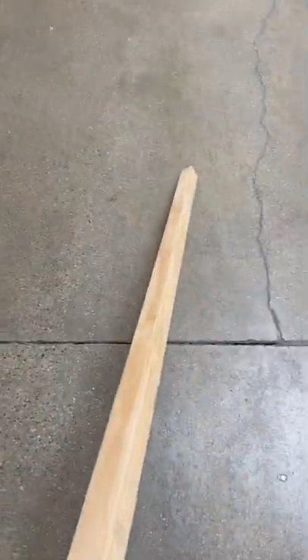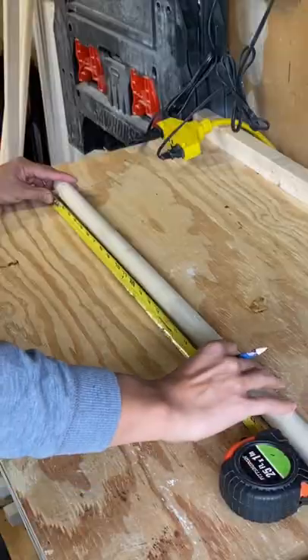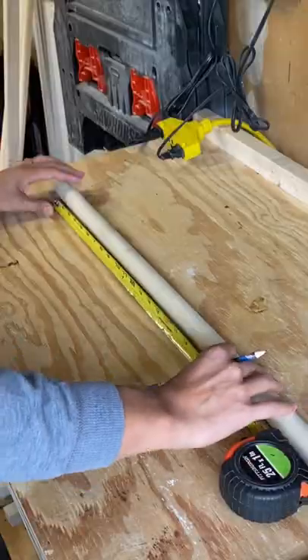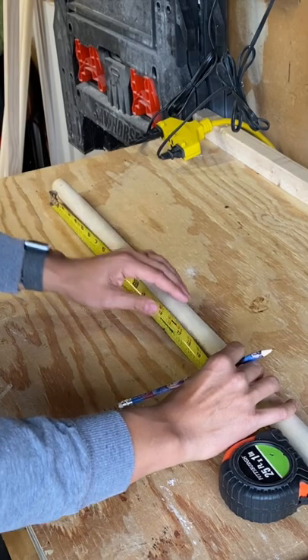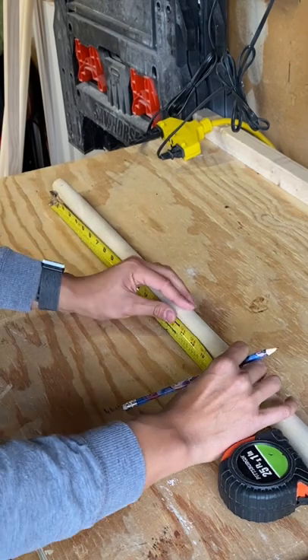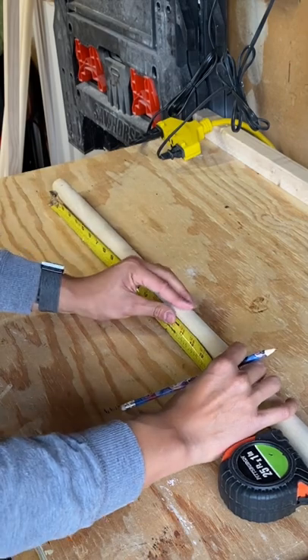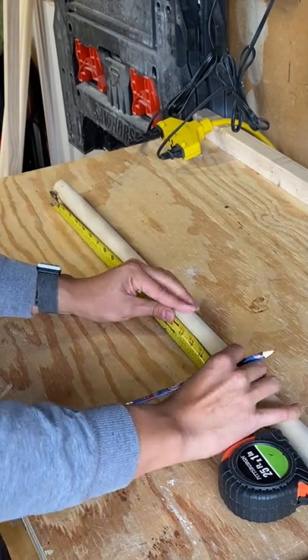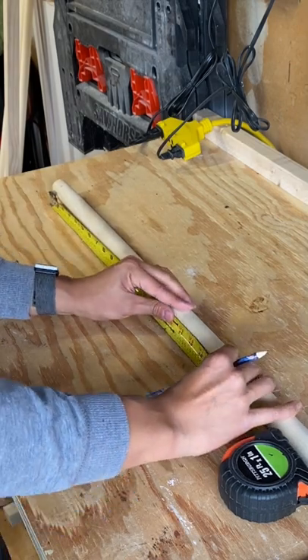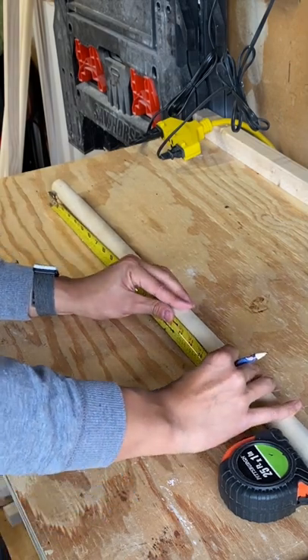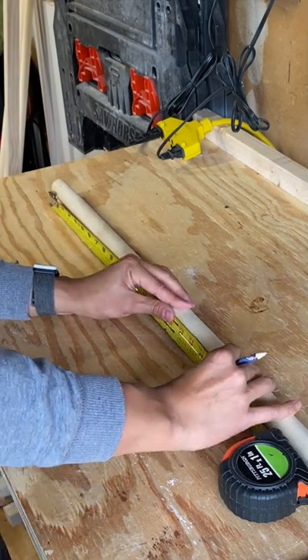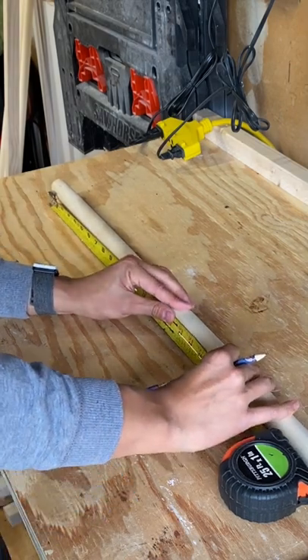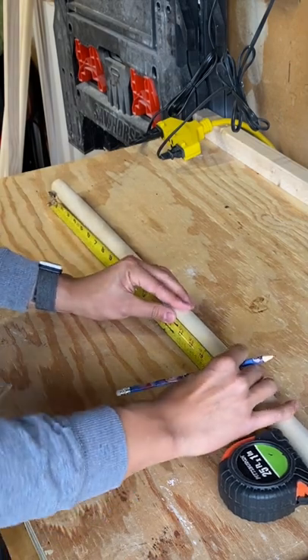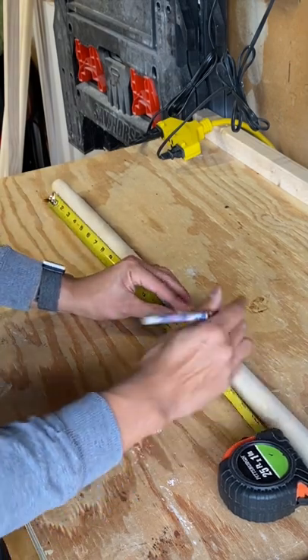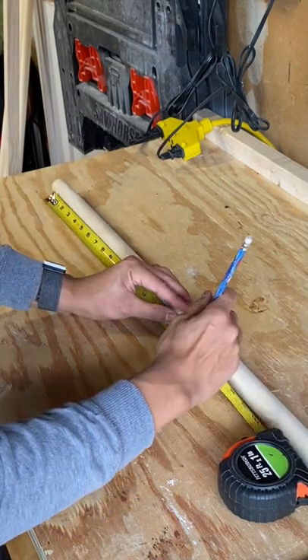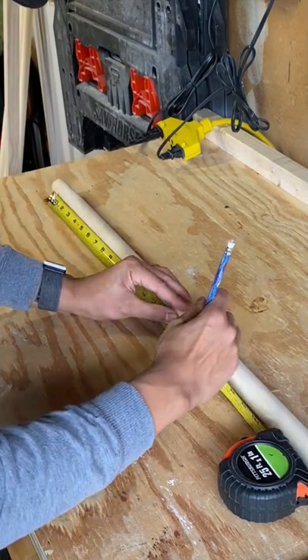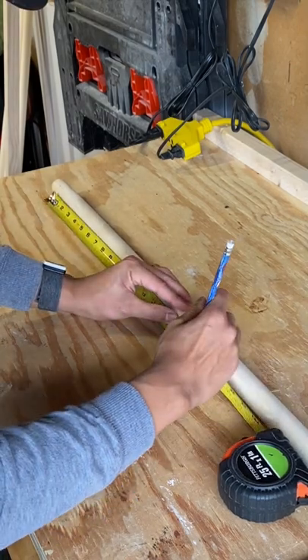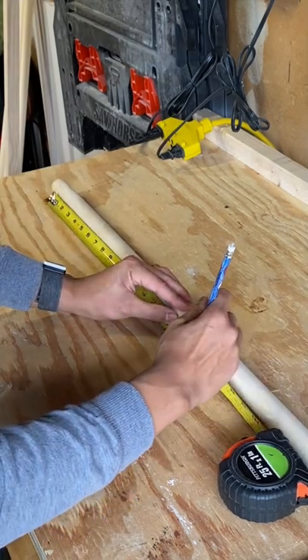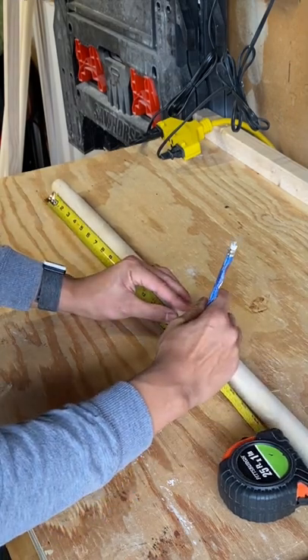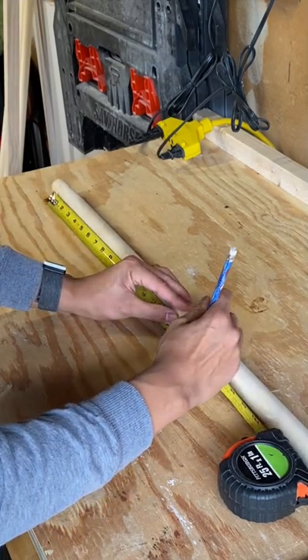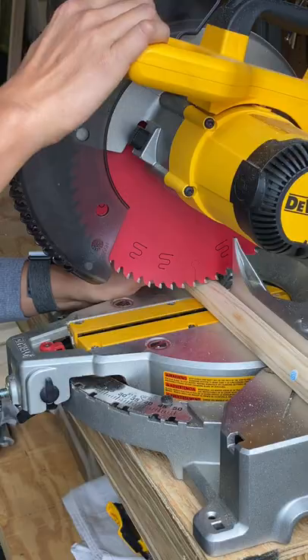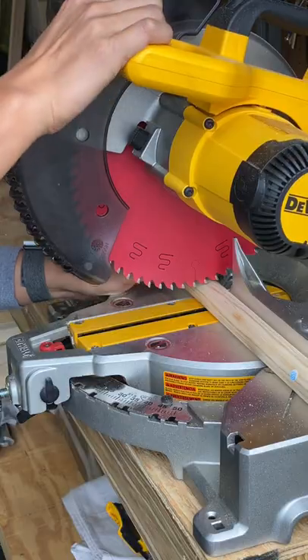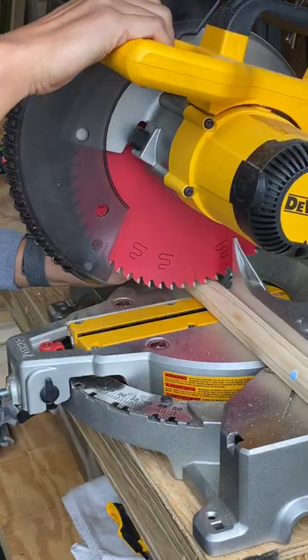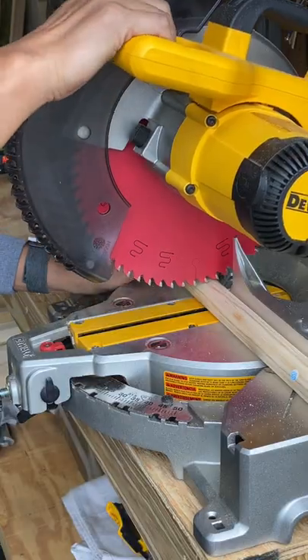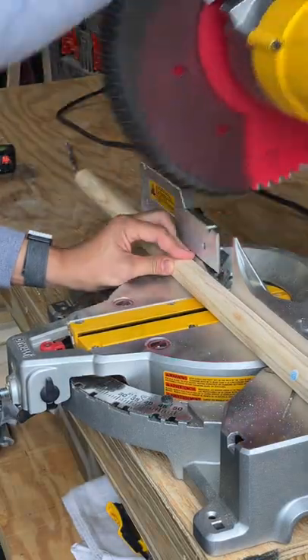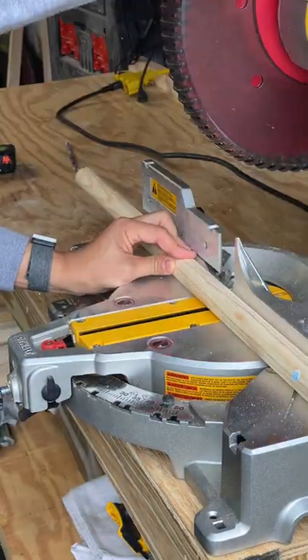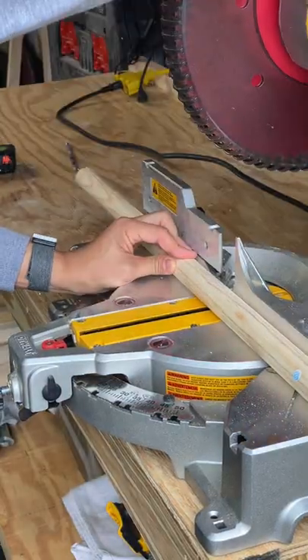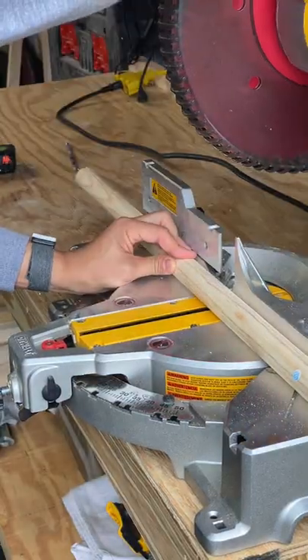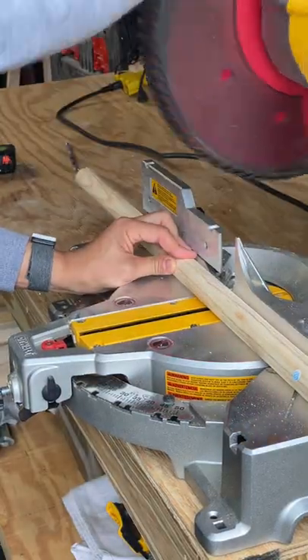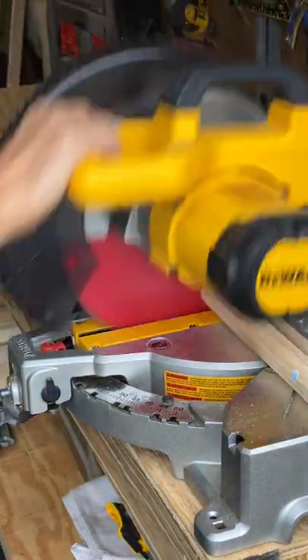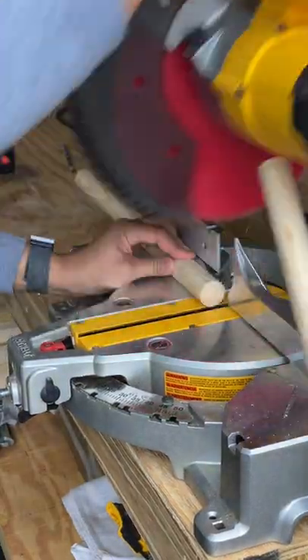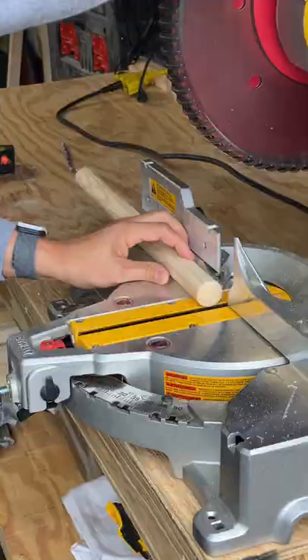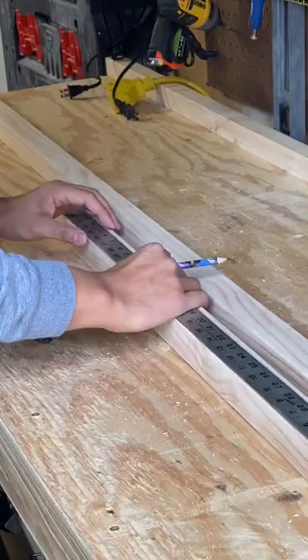Measure and cut your dowels down into four 18-inch rods. If you don't have a miter saw, you can use a hand saw, a circular saw, or a jigsaw.